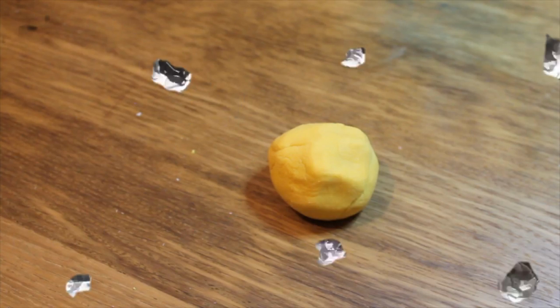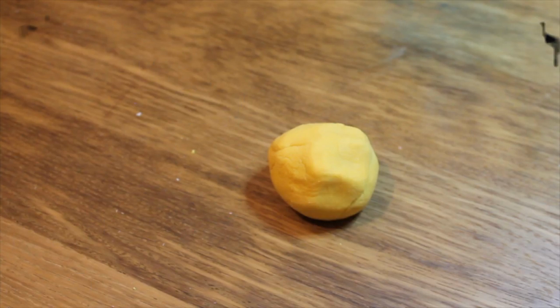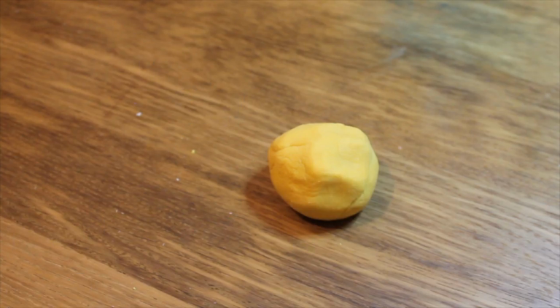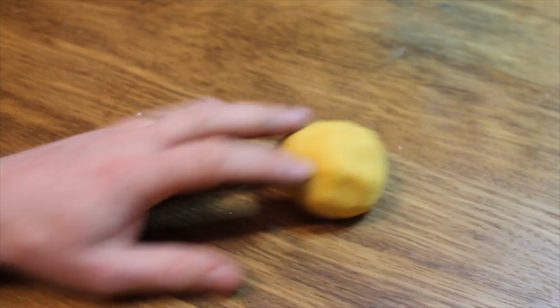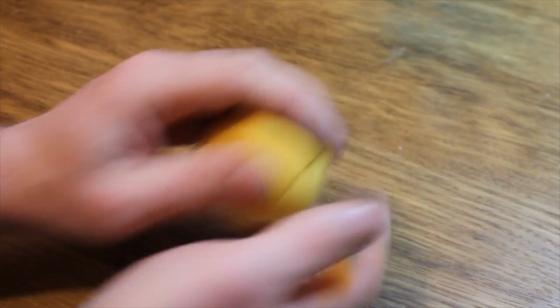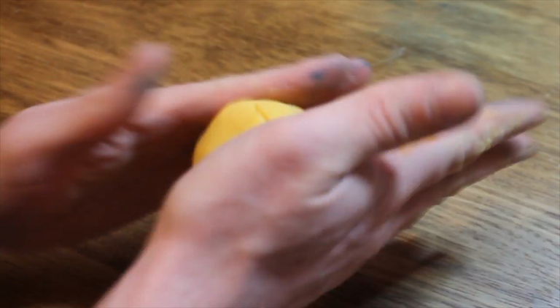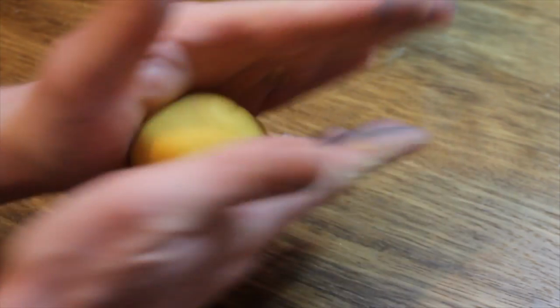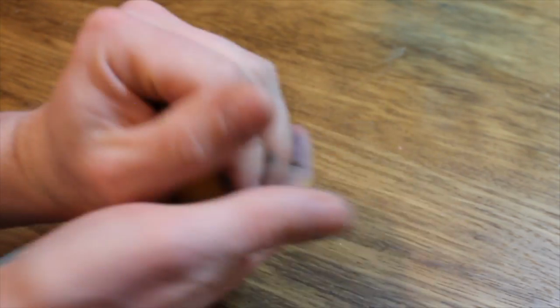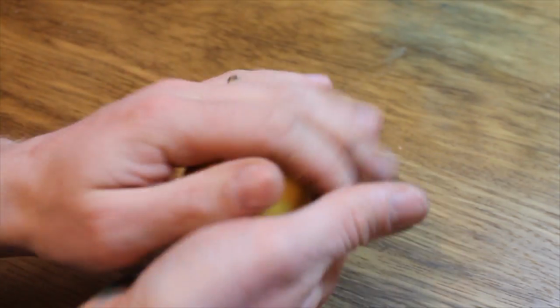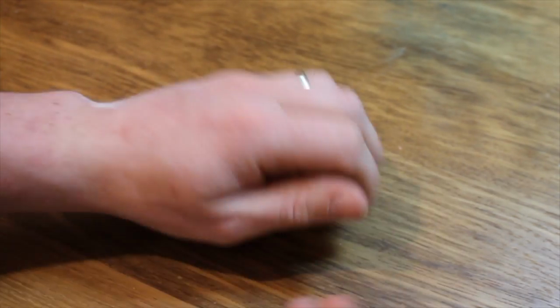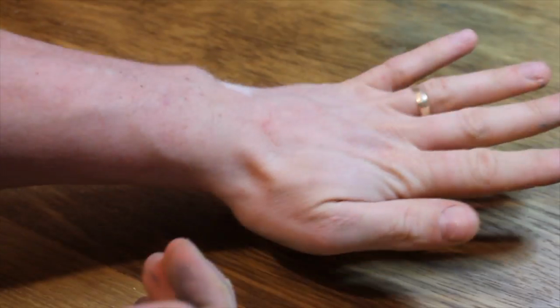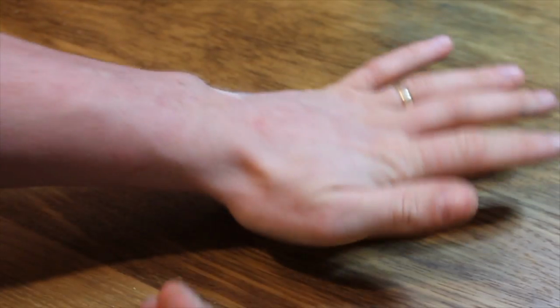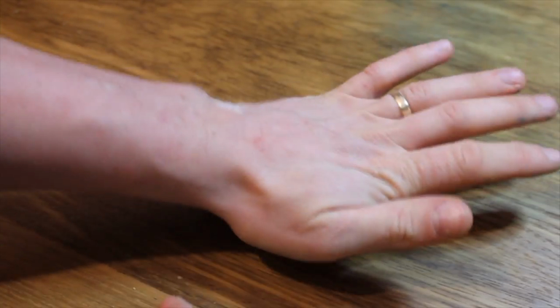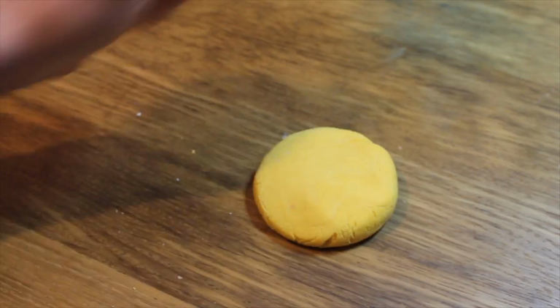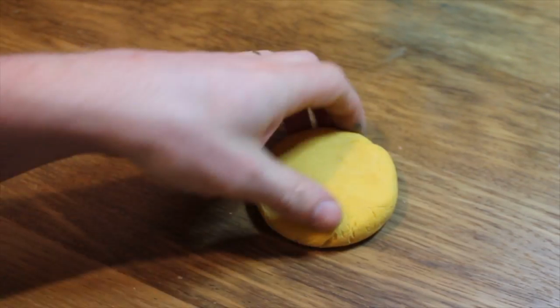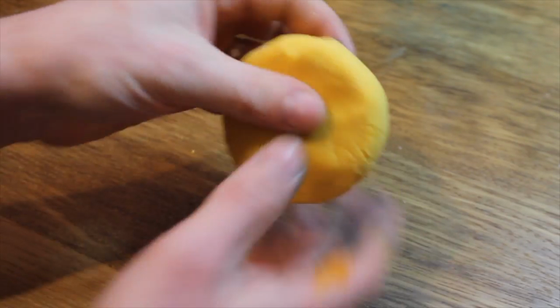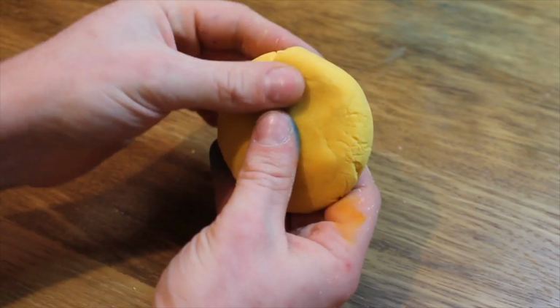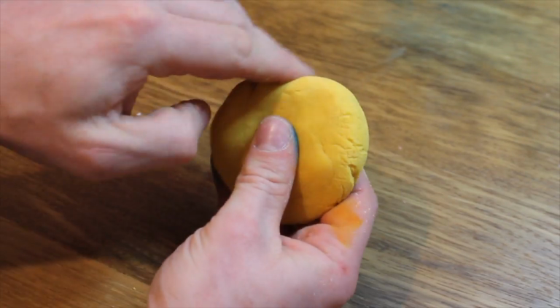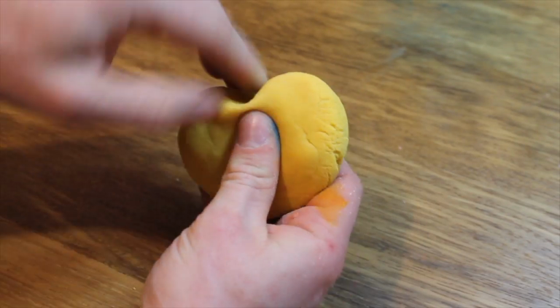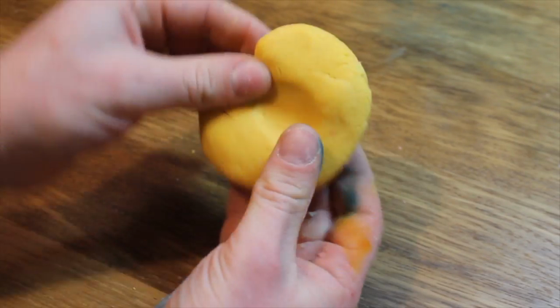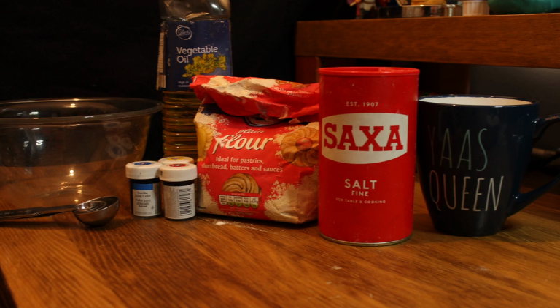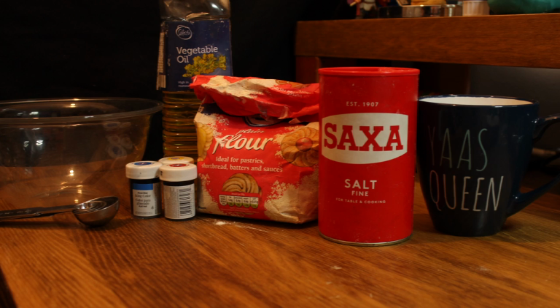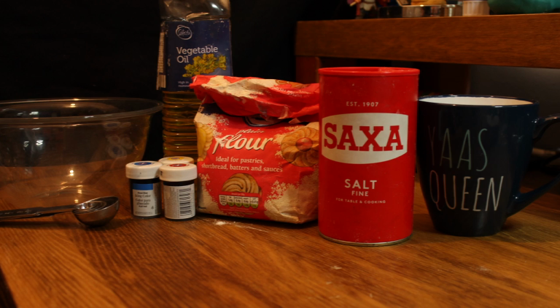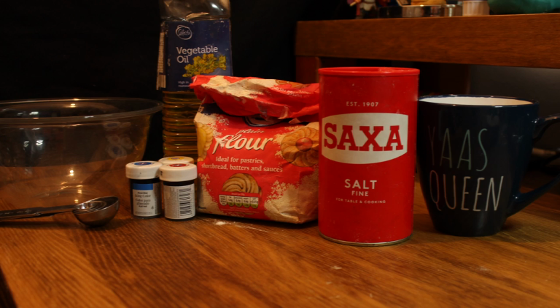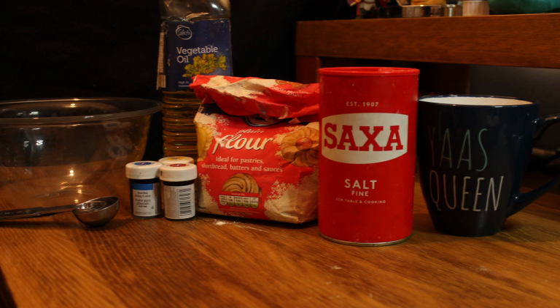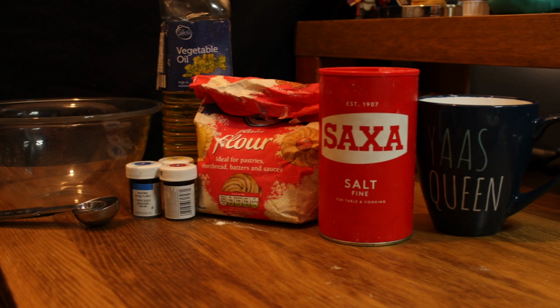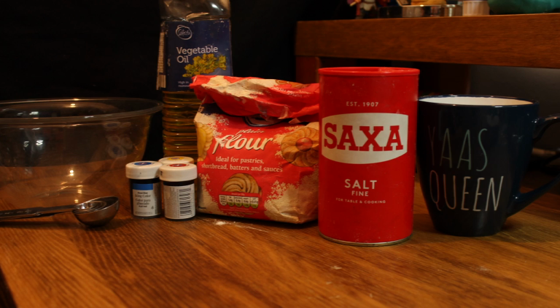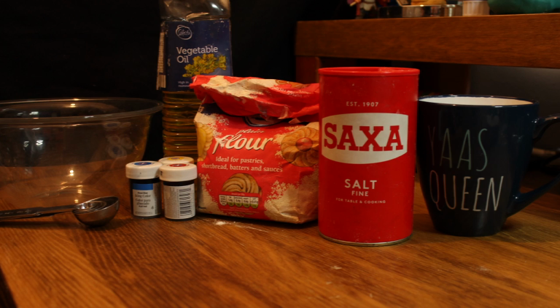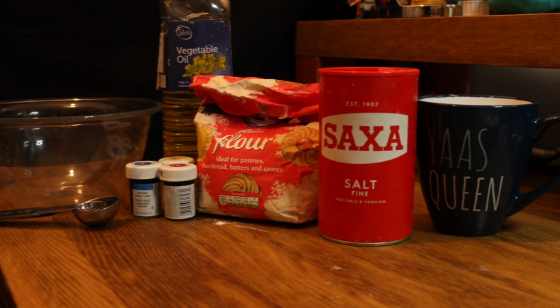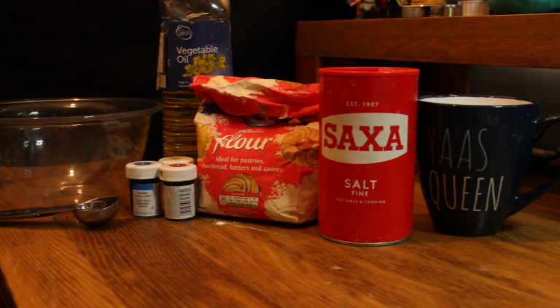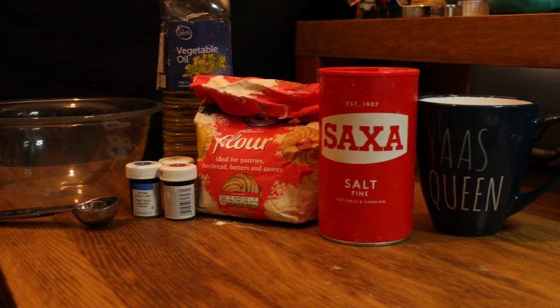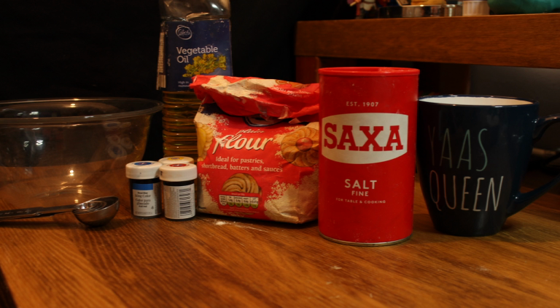I'm going to show you how to make your own play-doh. You will need the following ingredients.